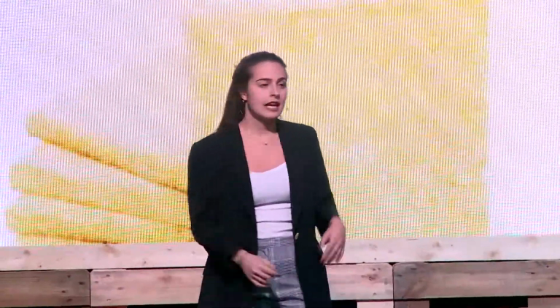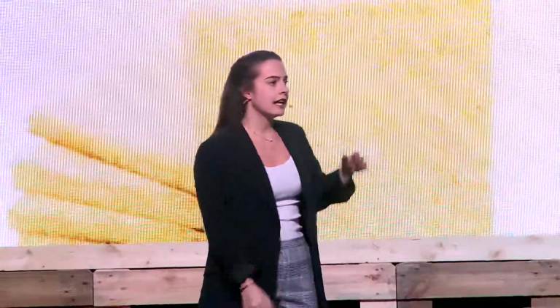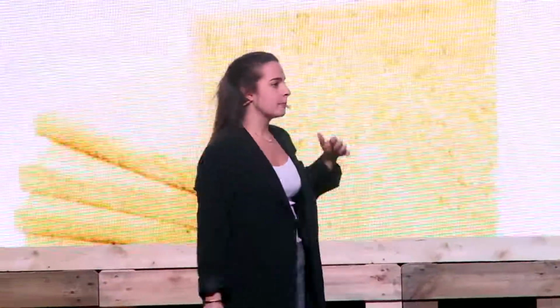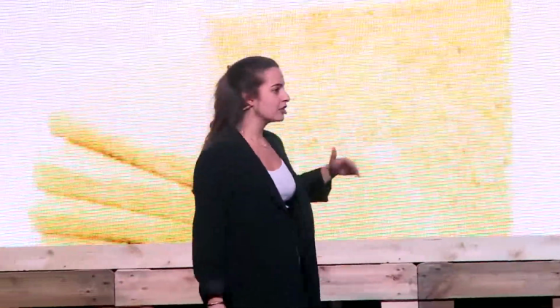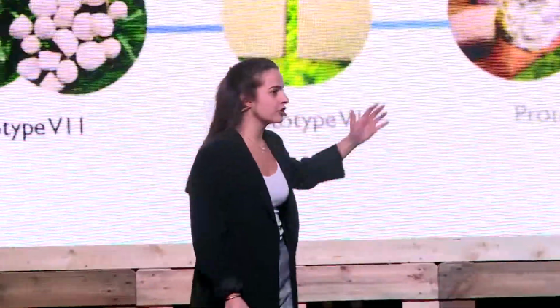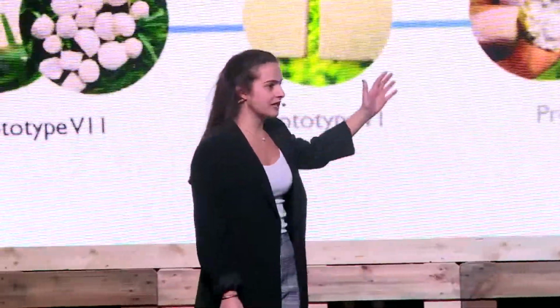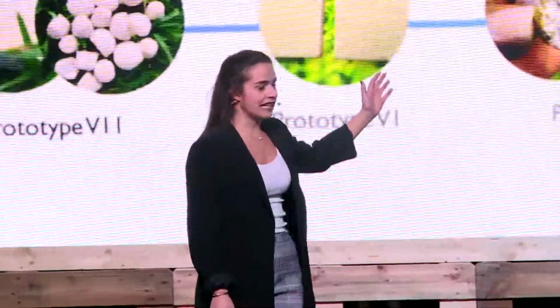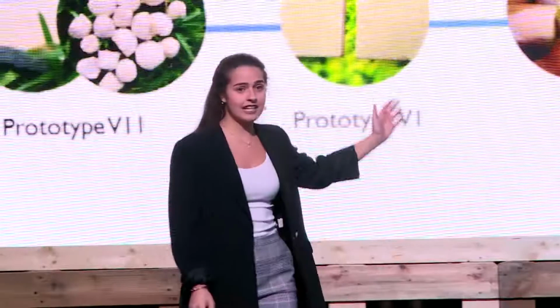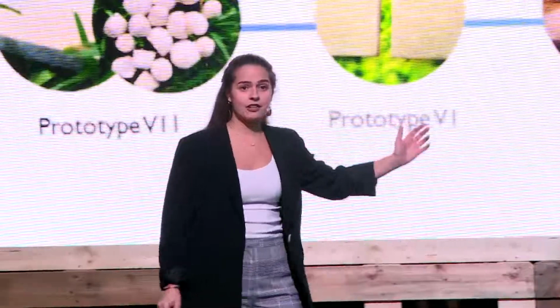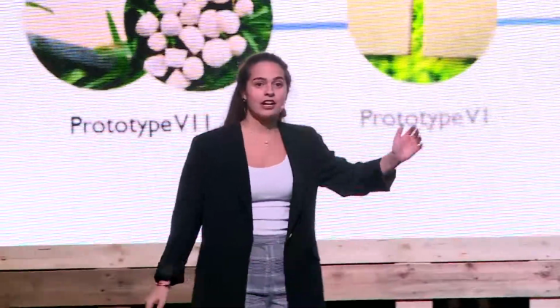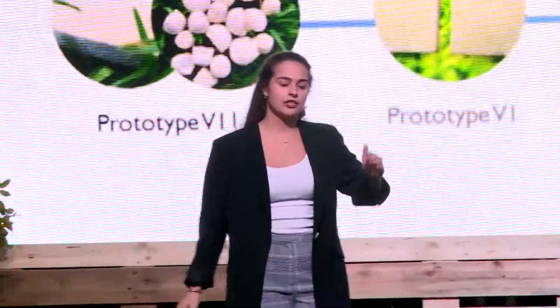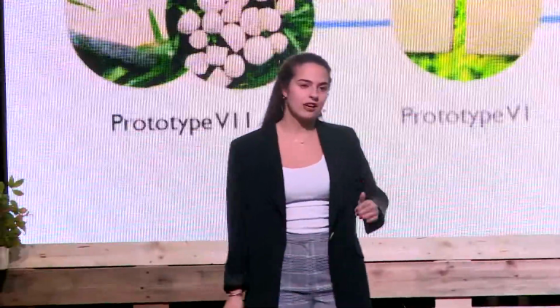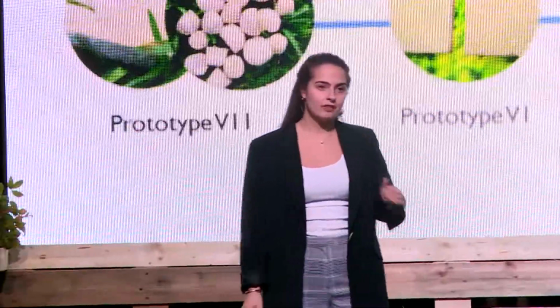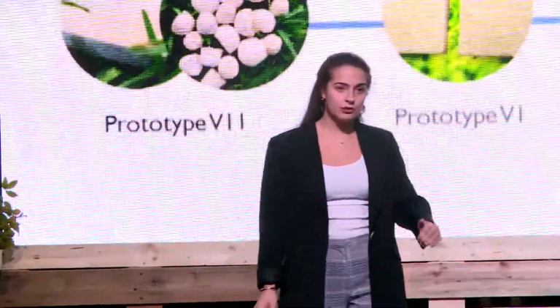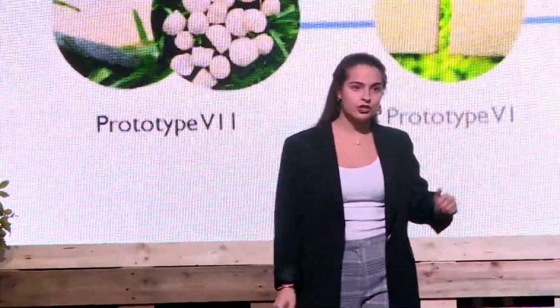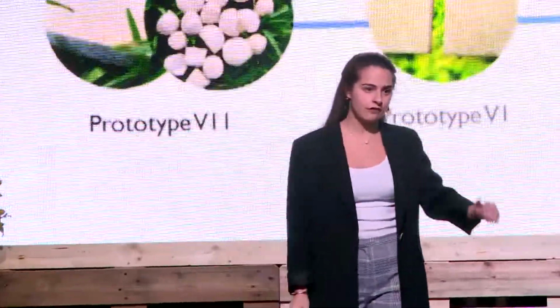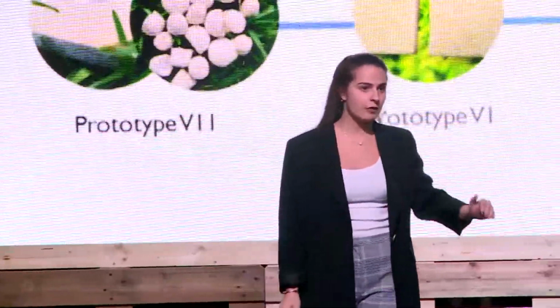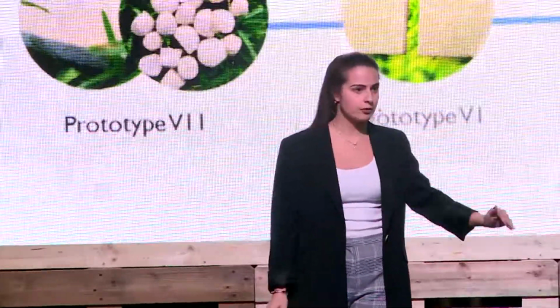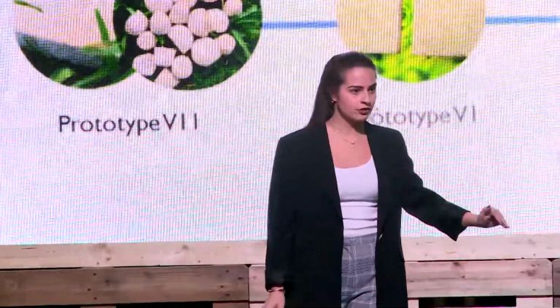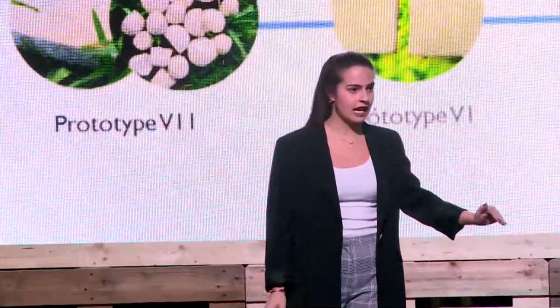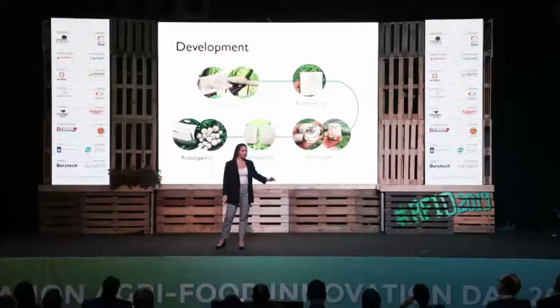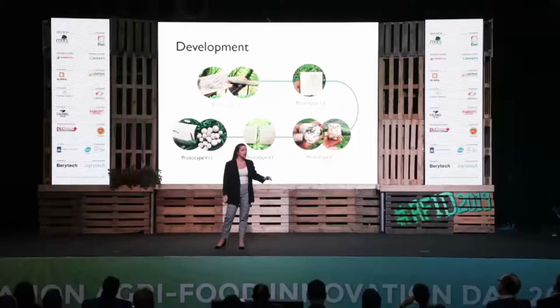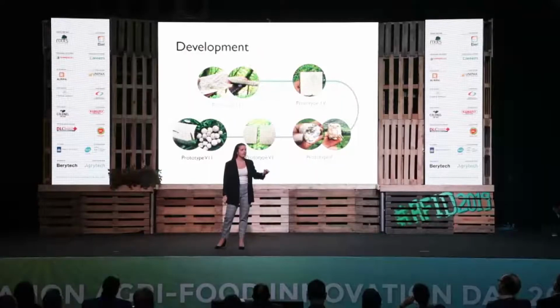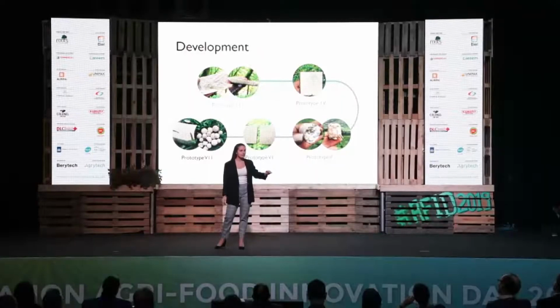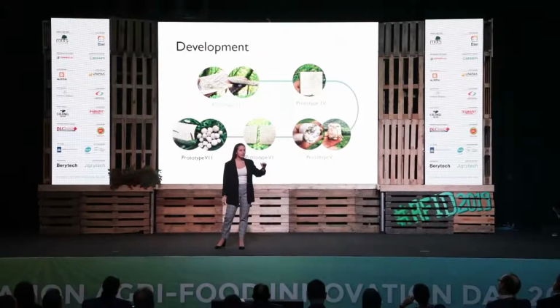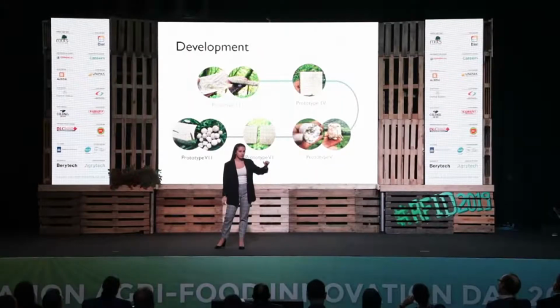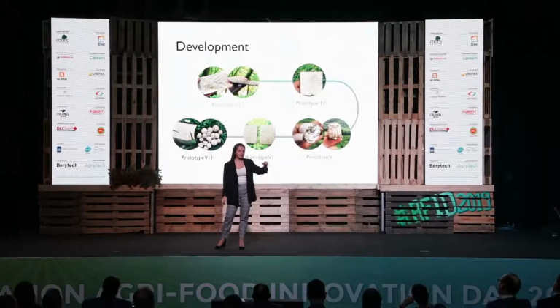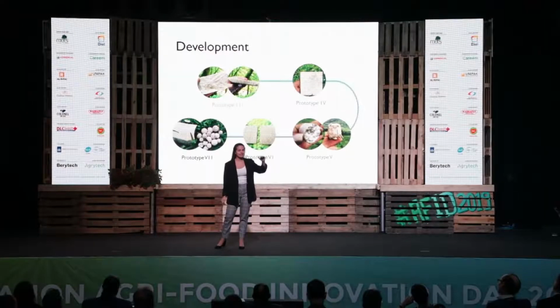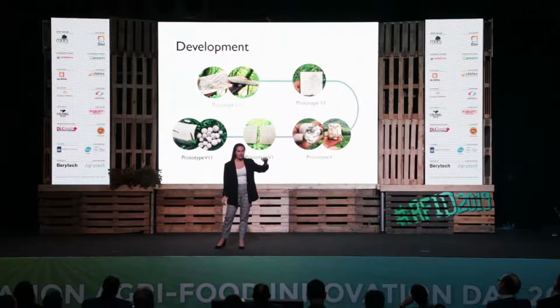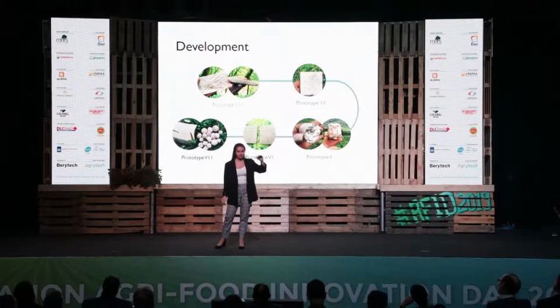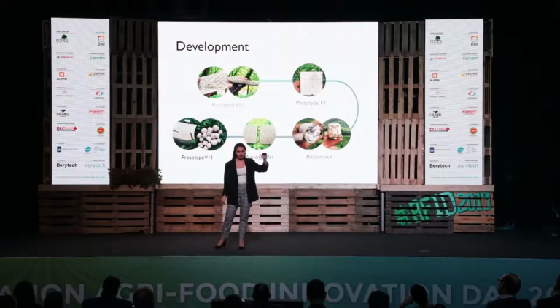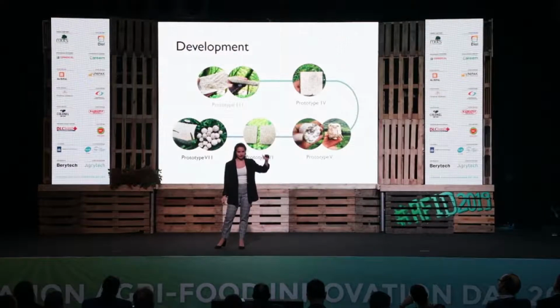The pictures you see here show the evolution of our prototypes, which keep improving day after day.